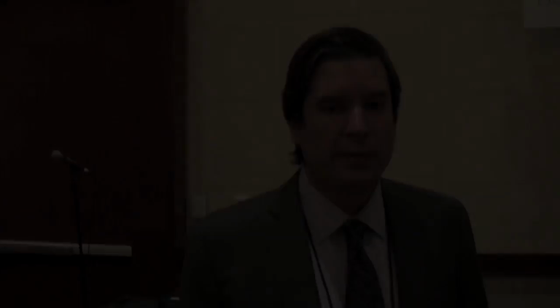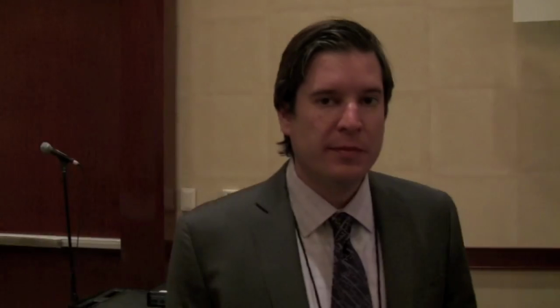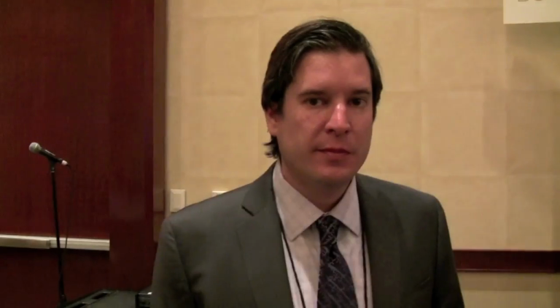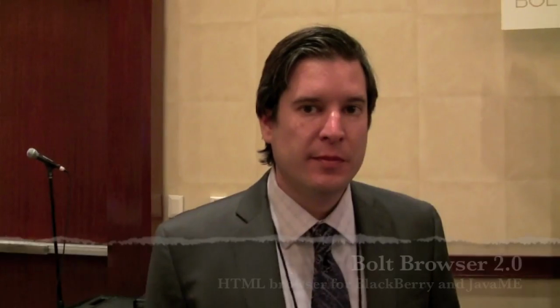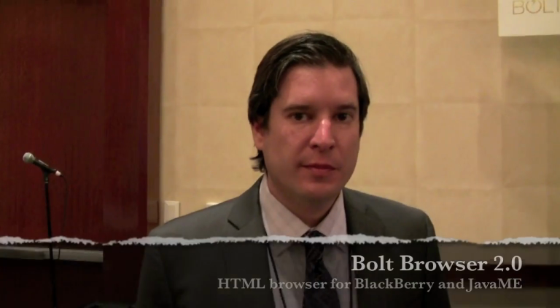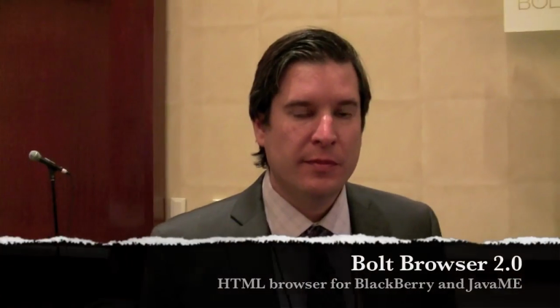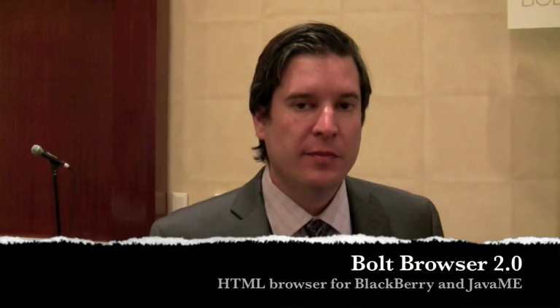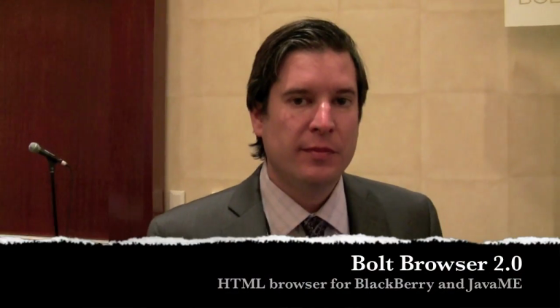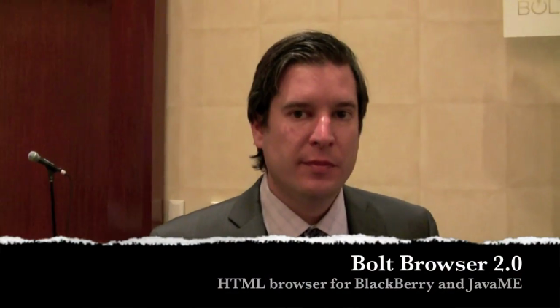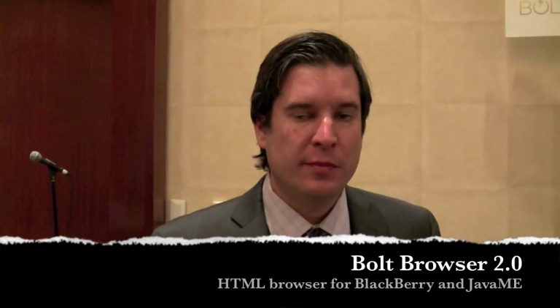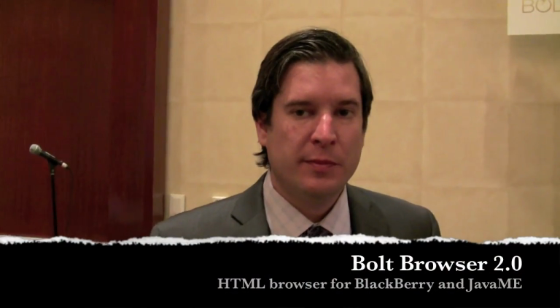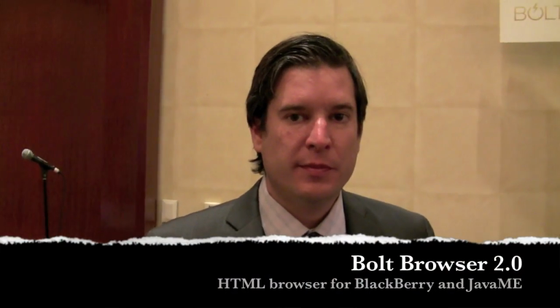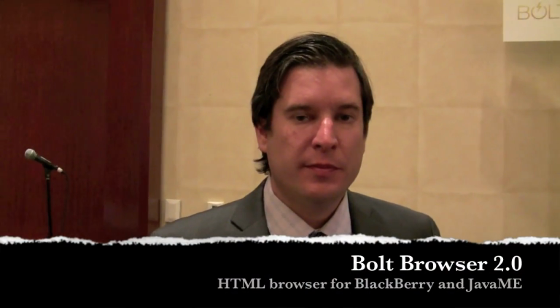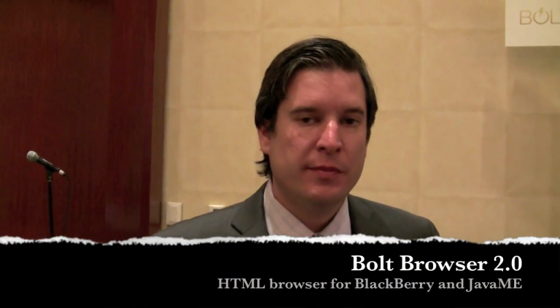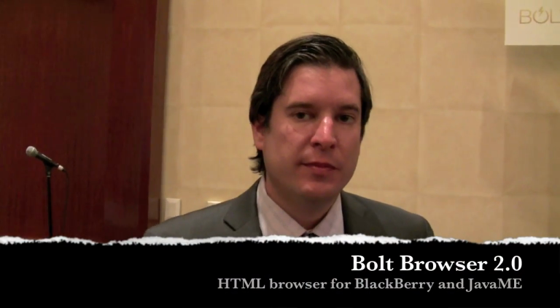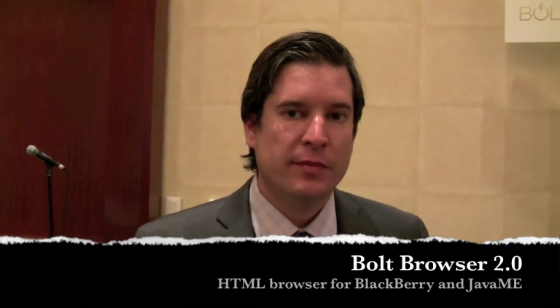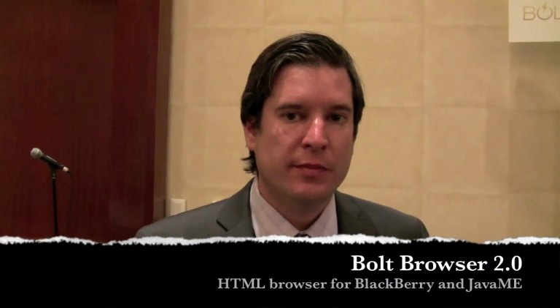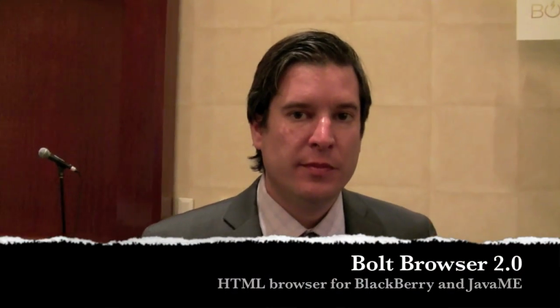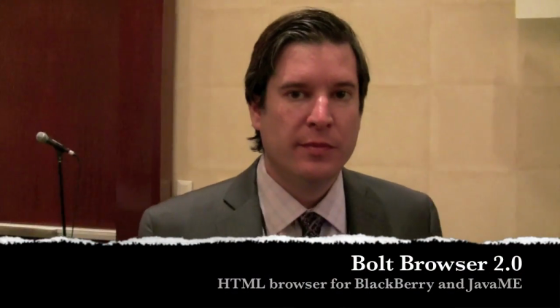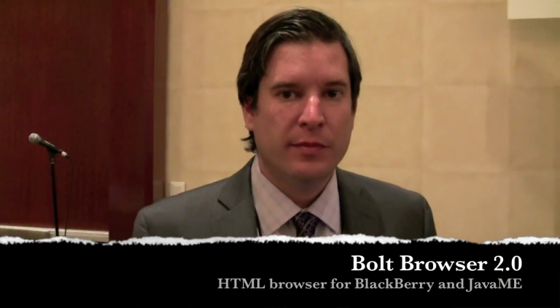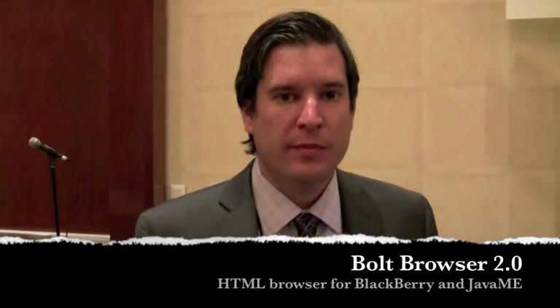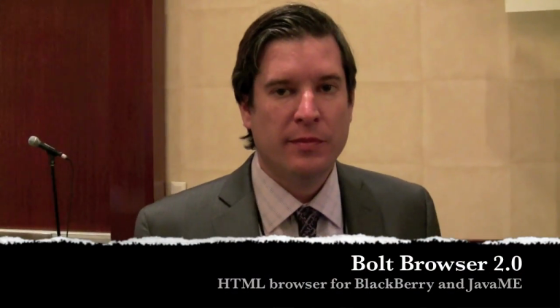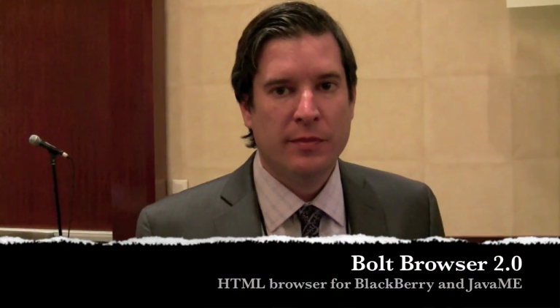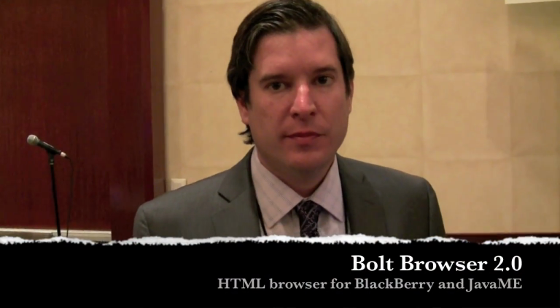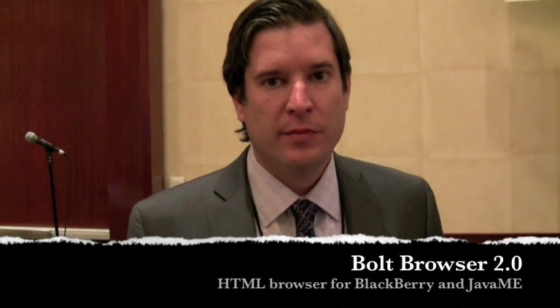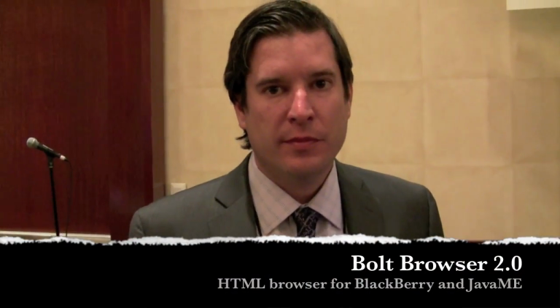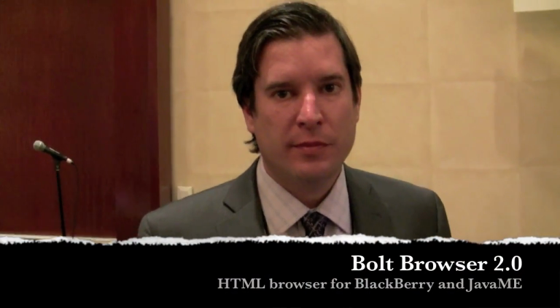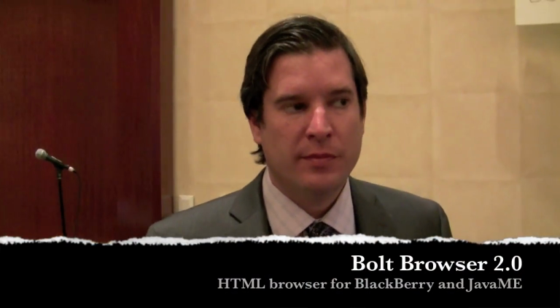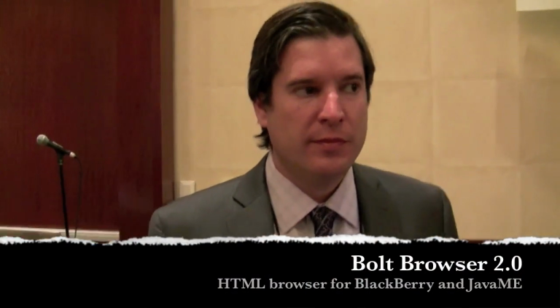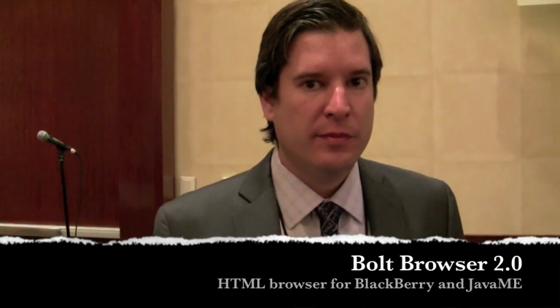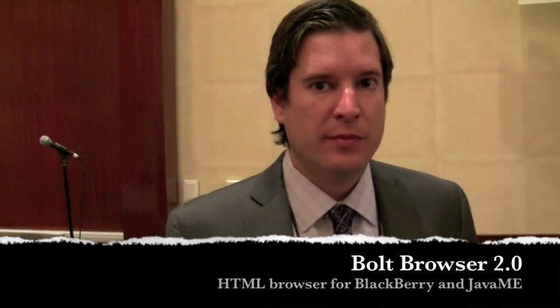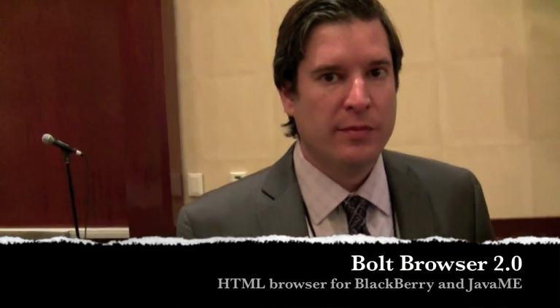Hi, this is Maren Perez. I'm here with Chris from Bitstream. We're going to show off Bolt Browser 2.0.